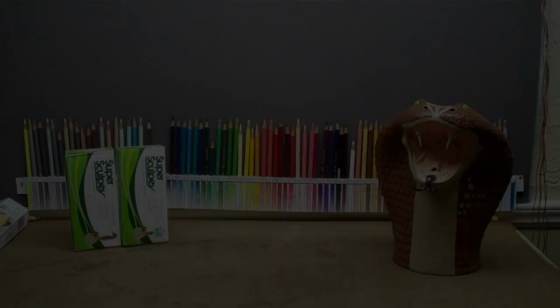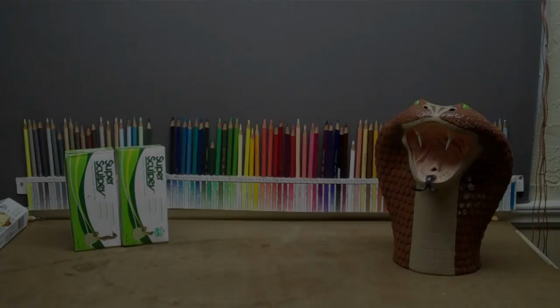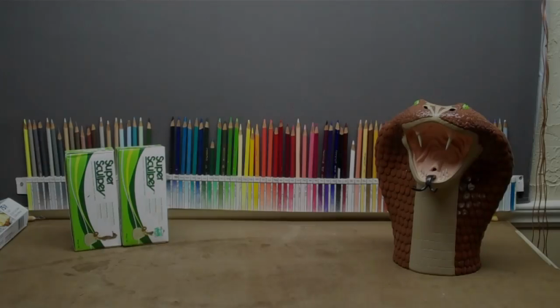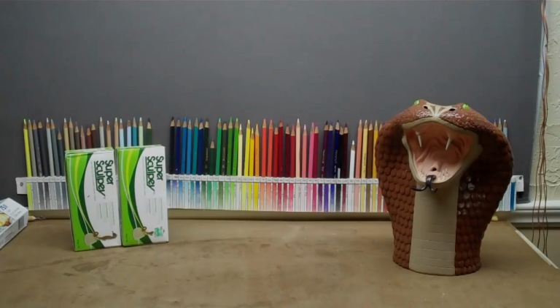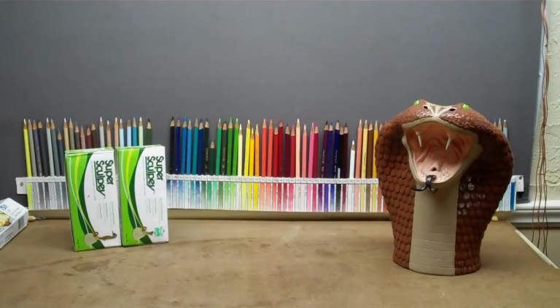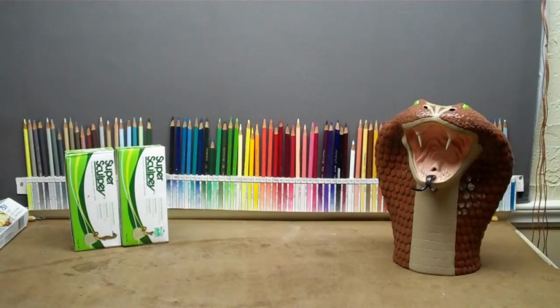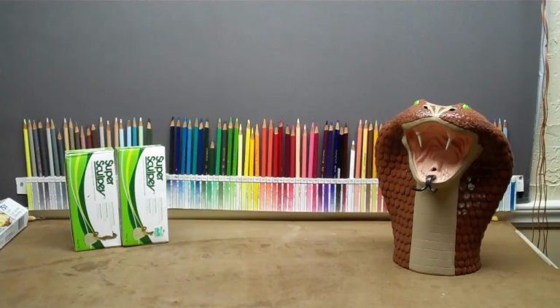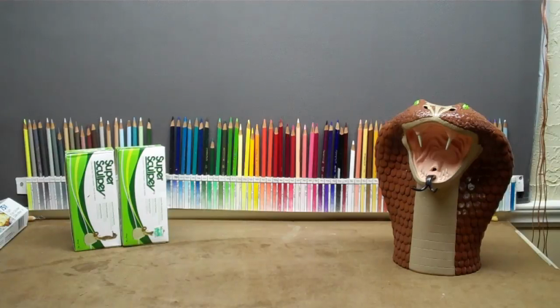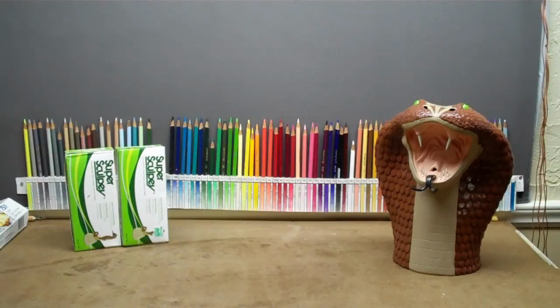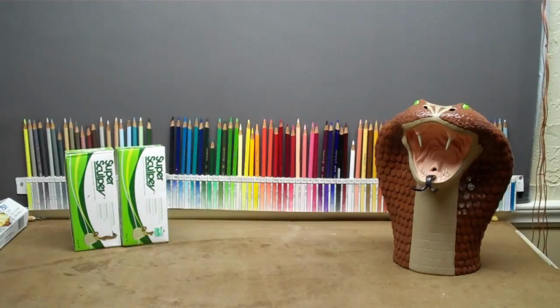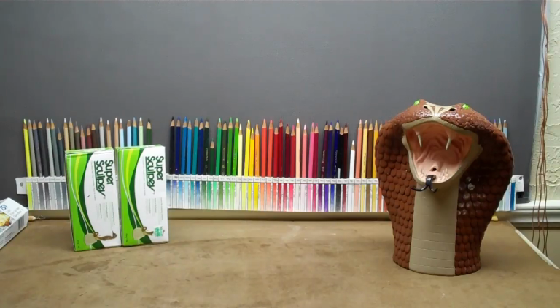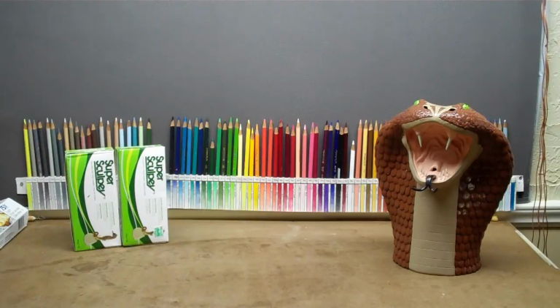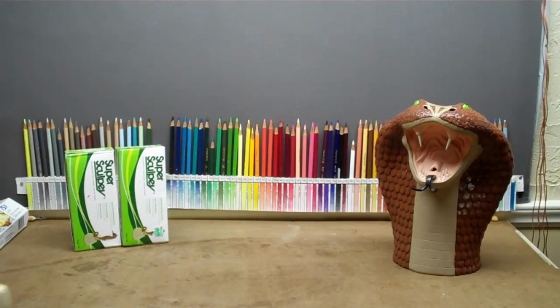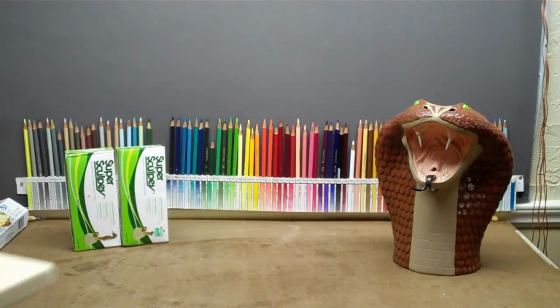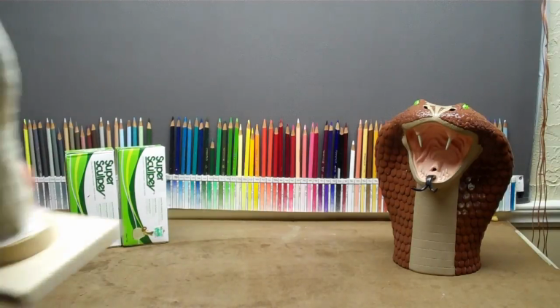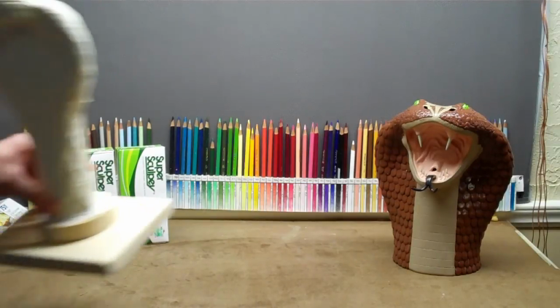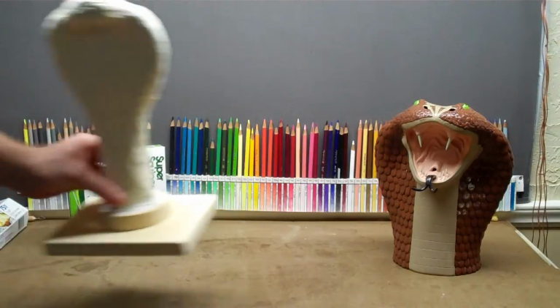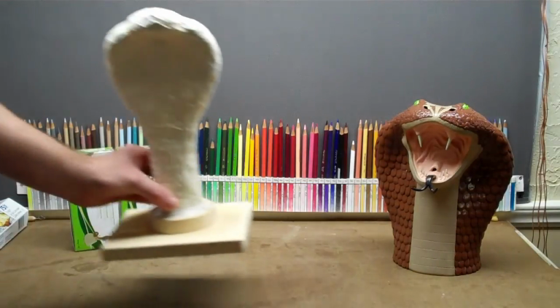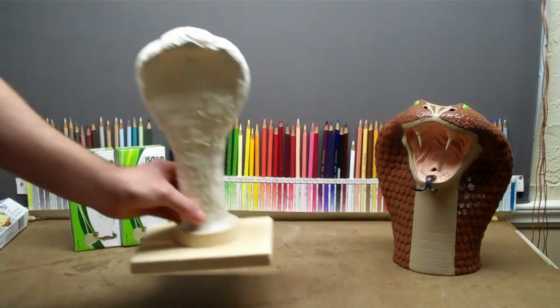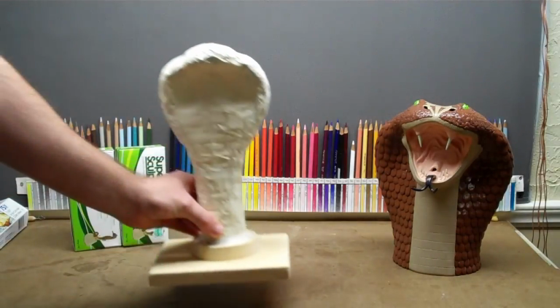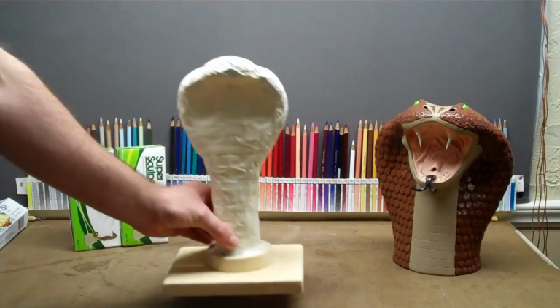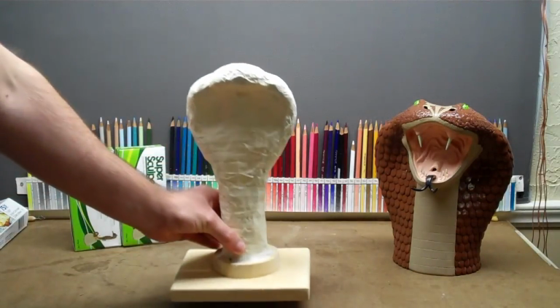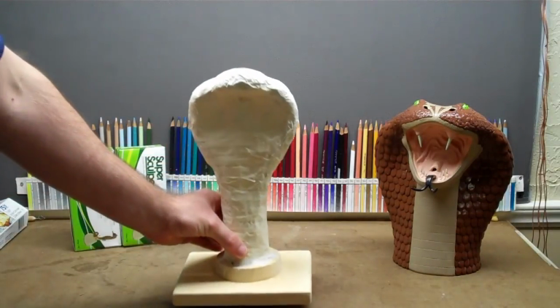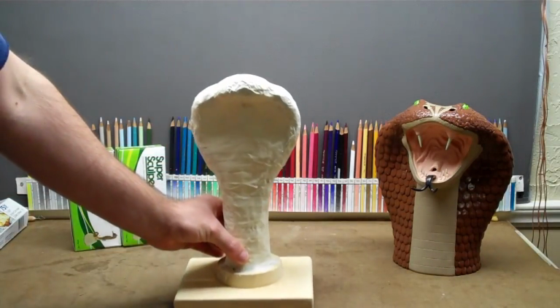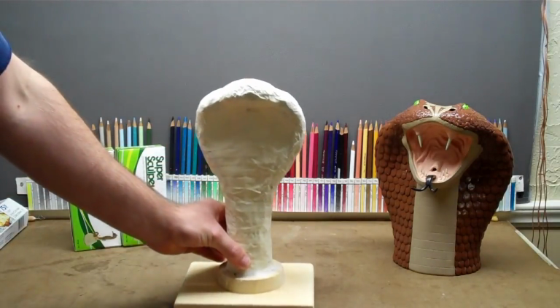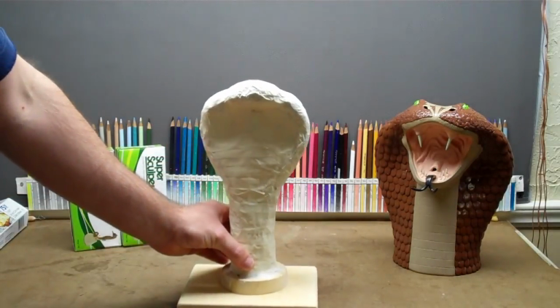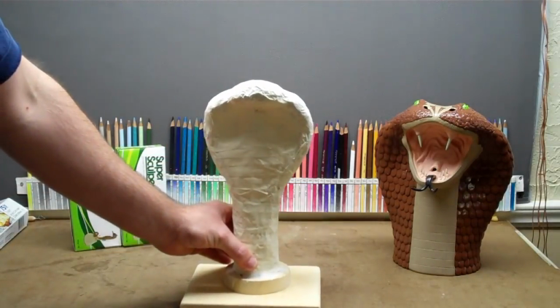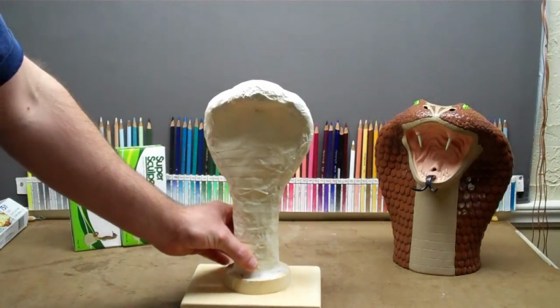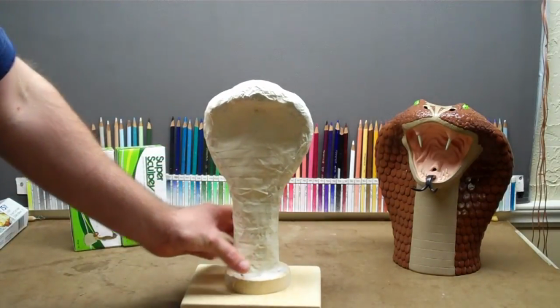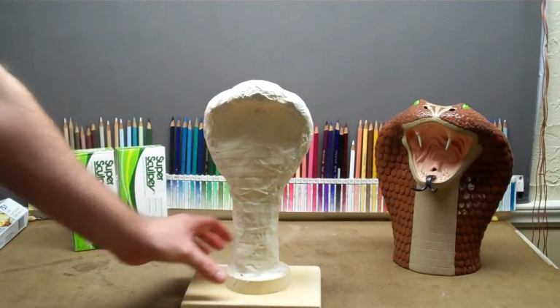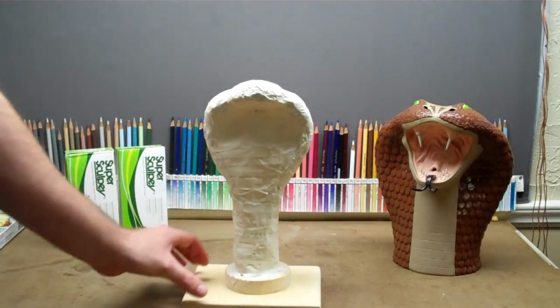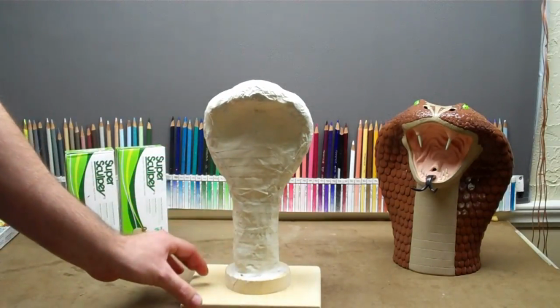Hello everybody, and welcome to my first video tutorial on how to build a King Cobra.